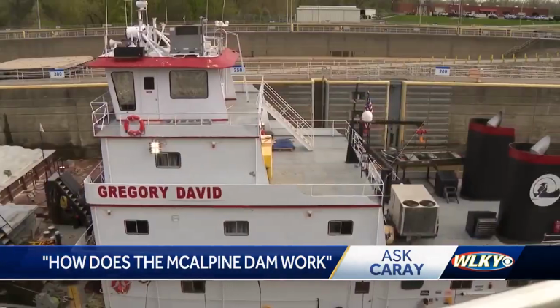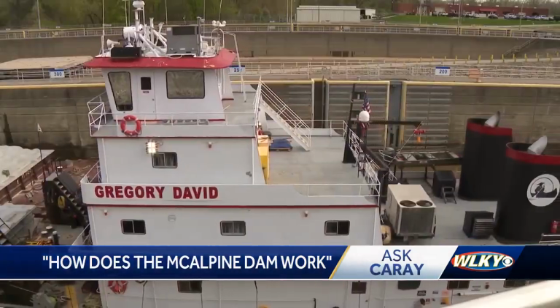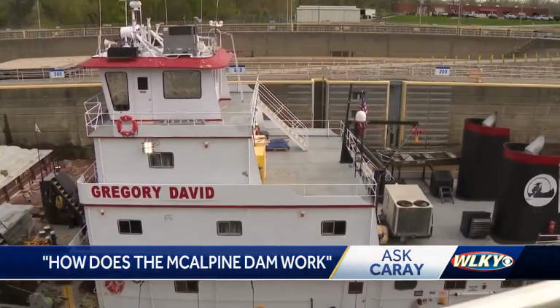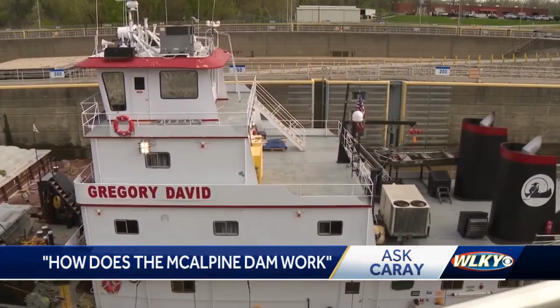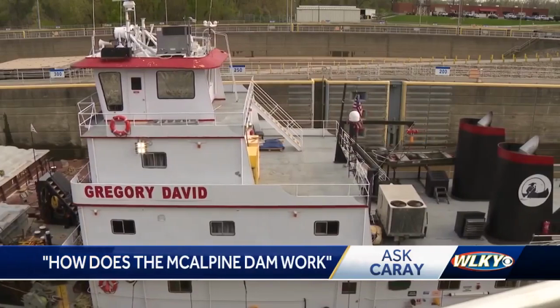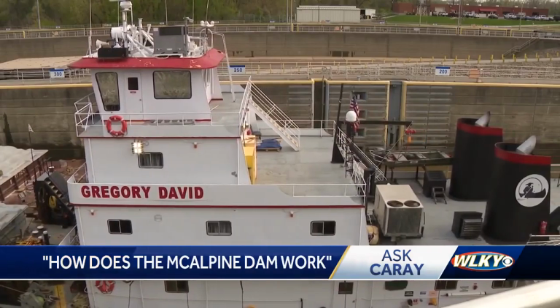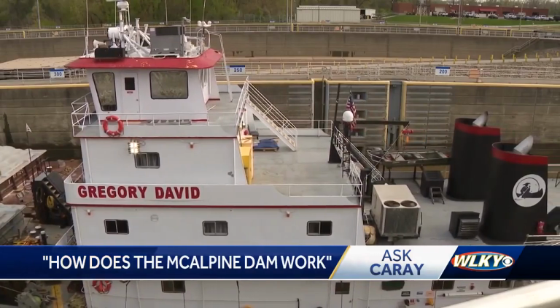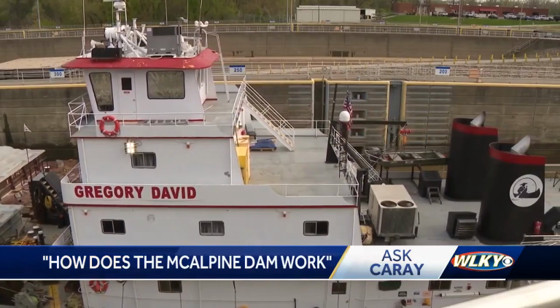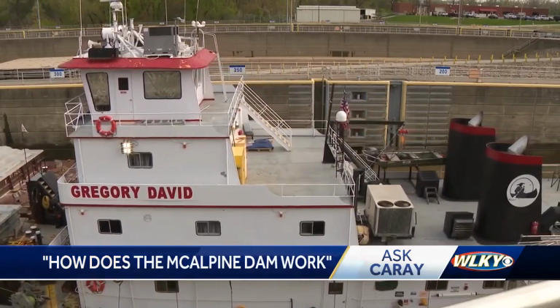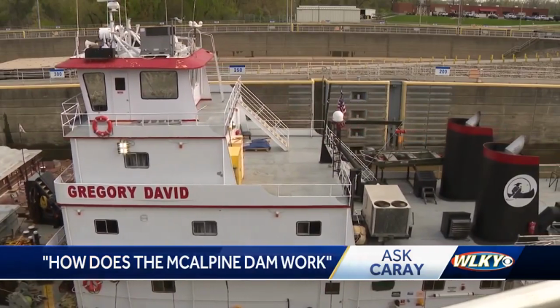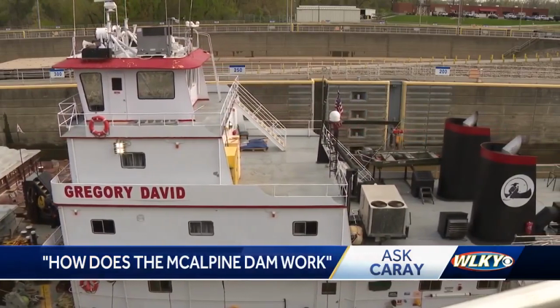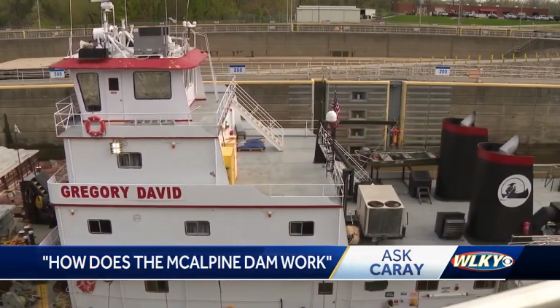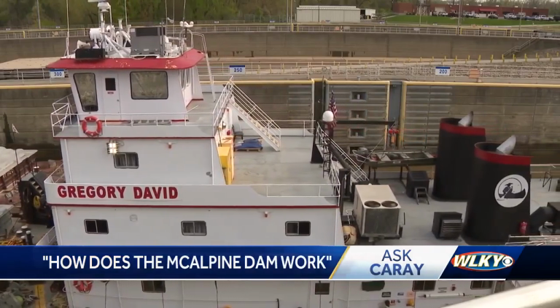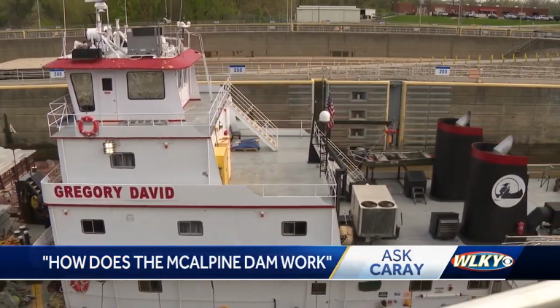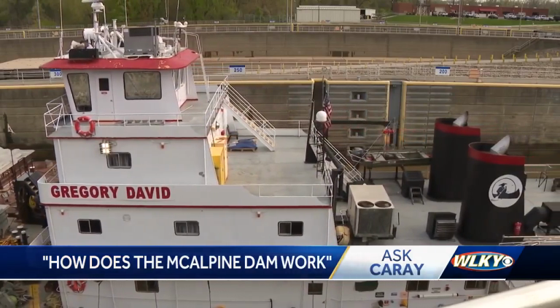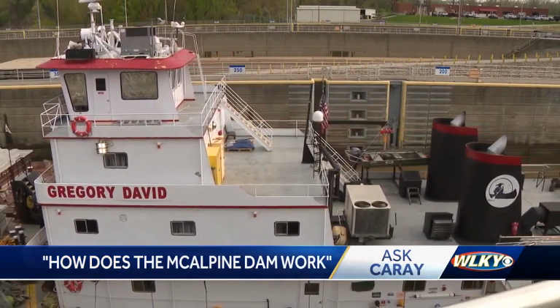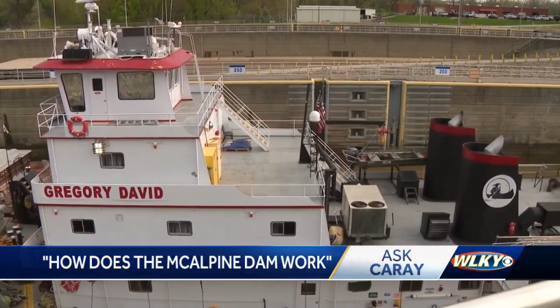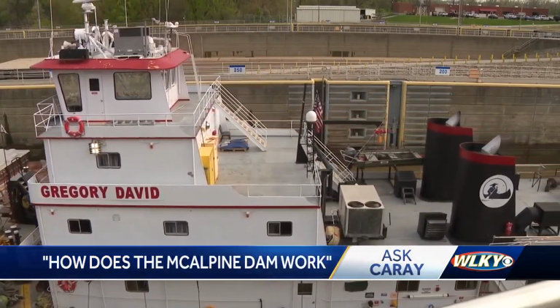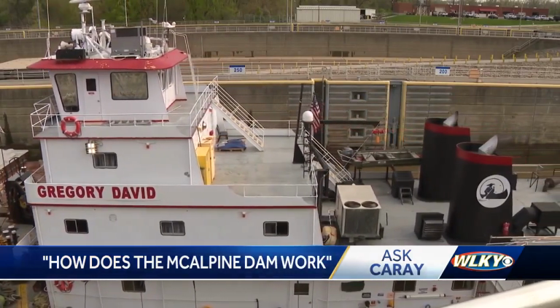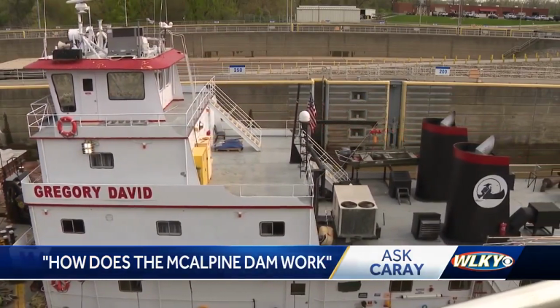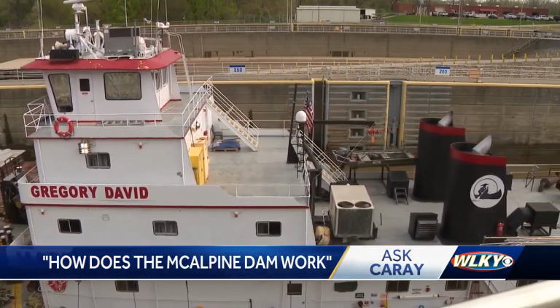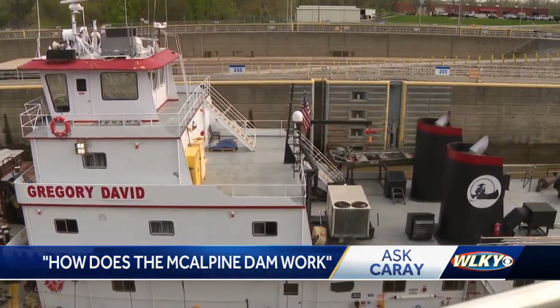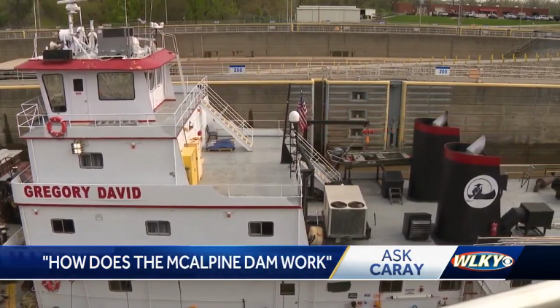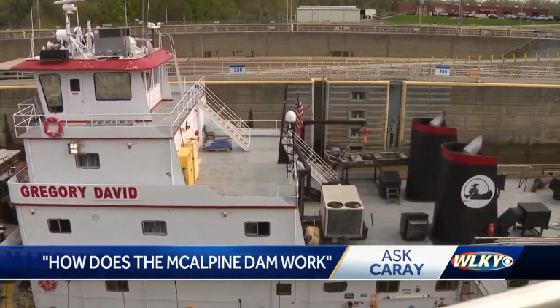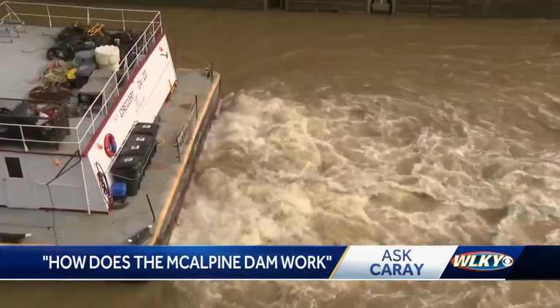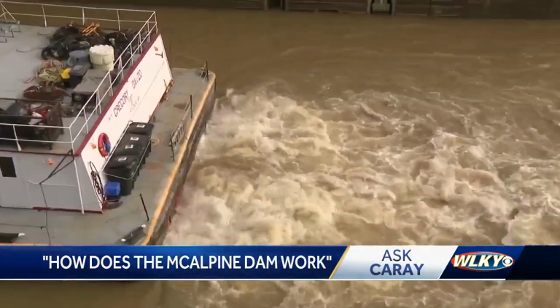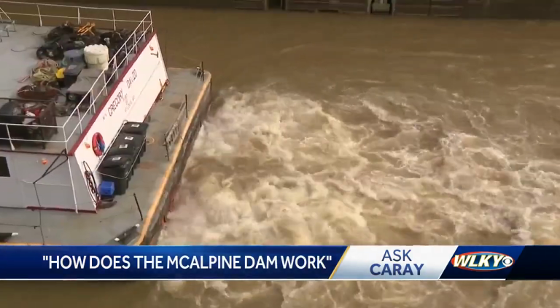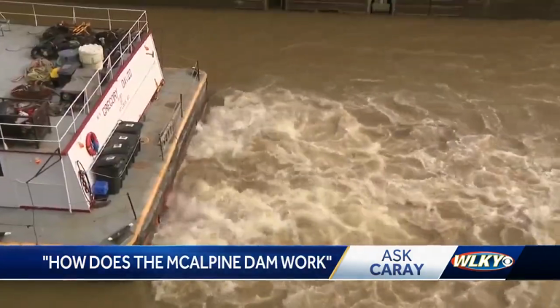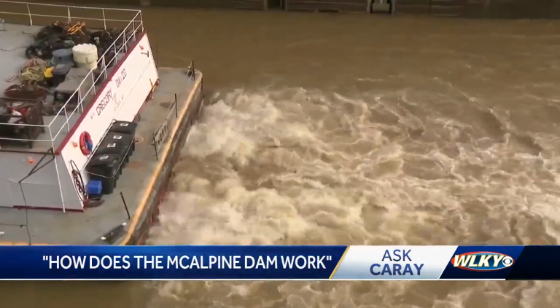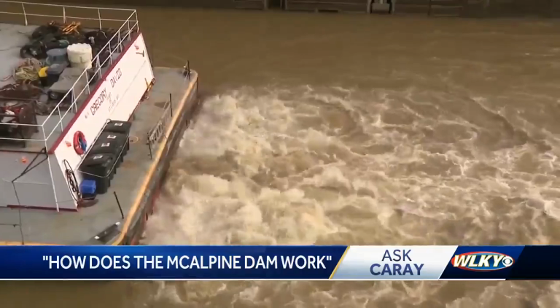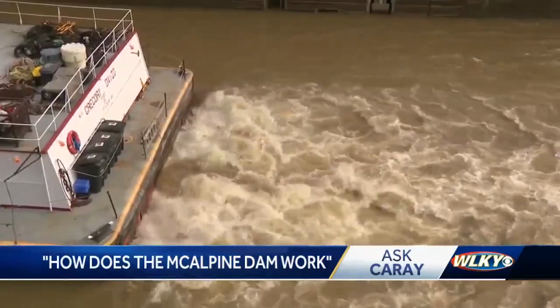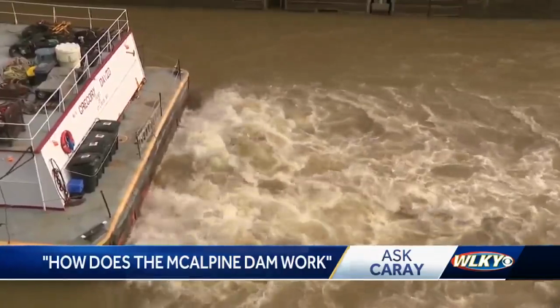The McAlpin Dam, which is hydroelectric, is actually owned and operated by Louisville Gas and Electric, or LG&E, and it helps generate electricity.